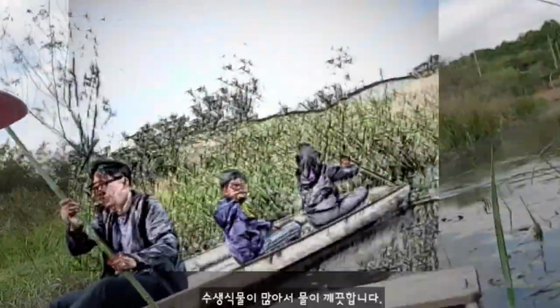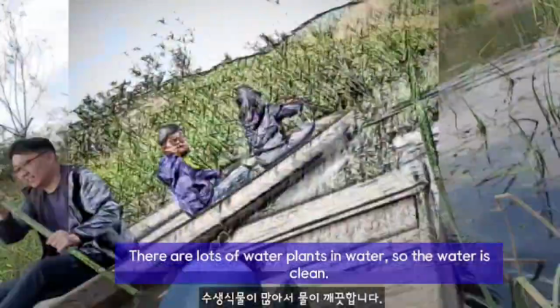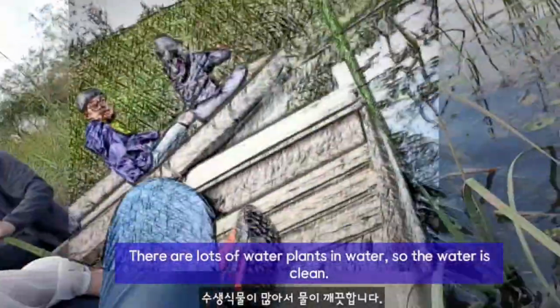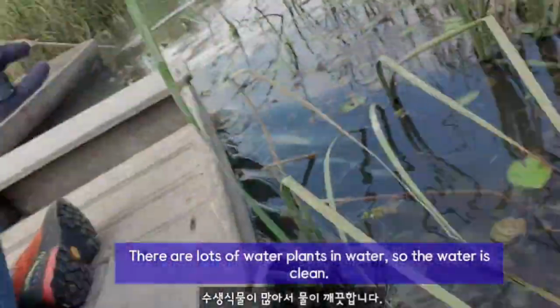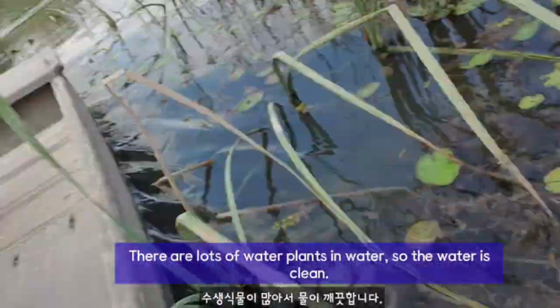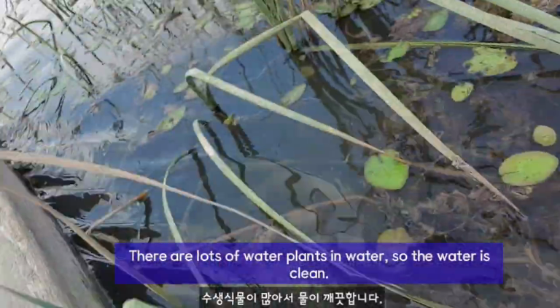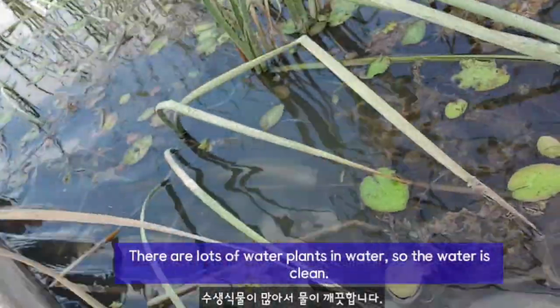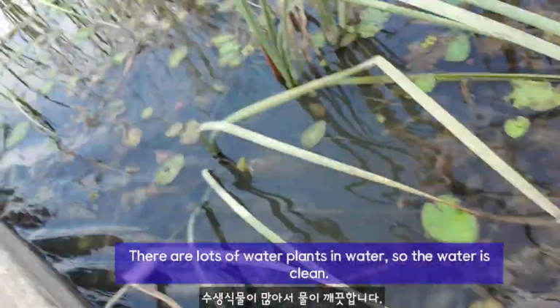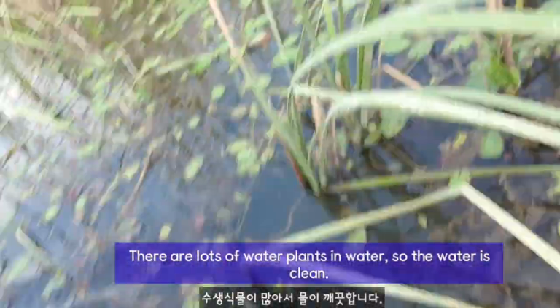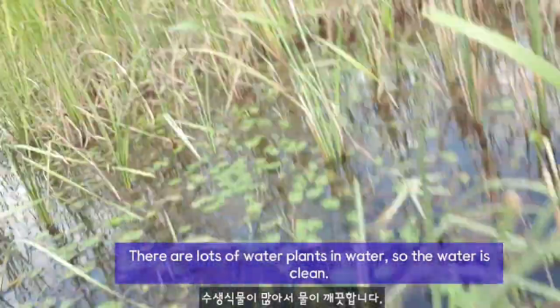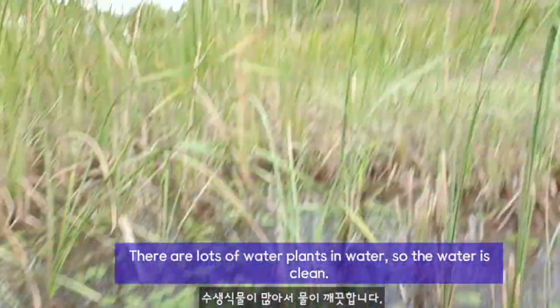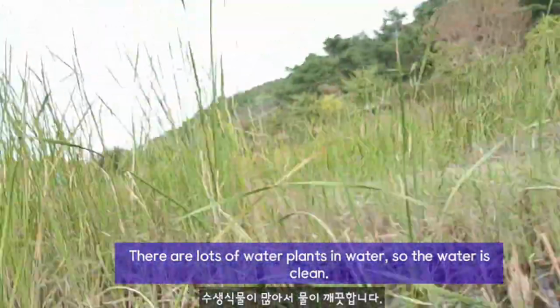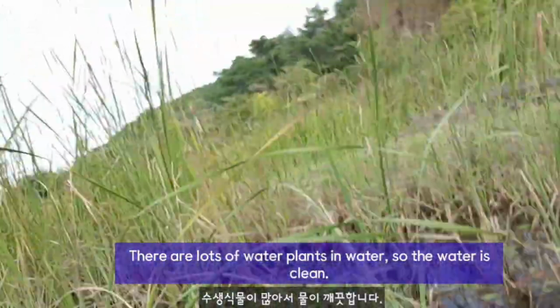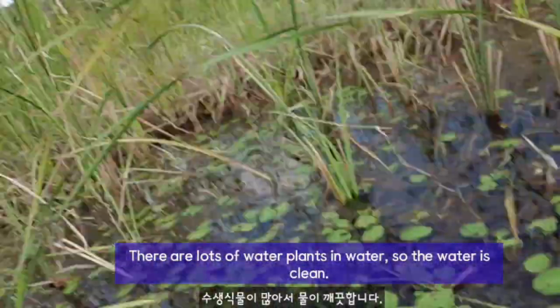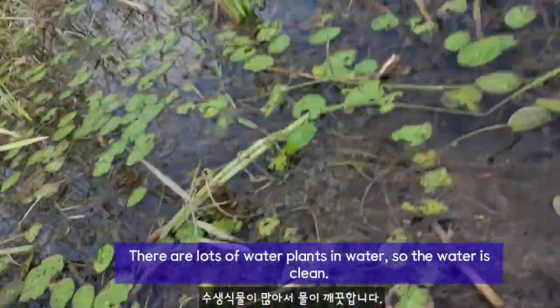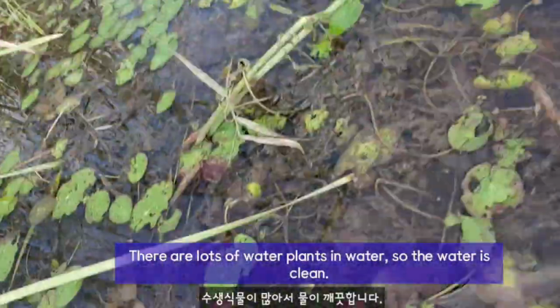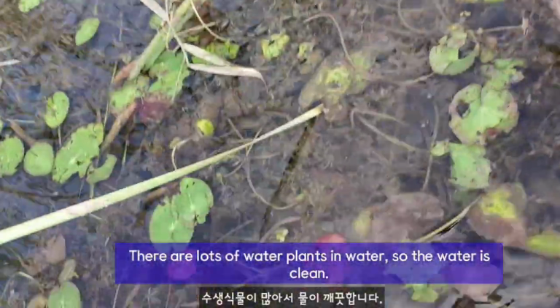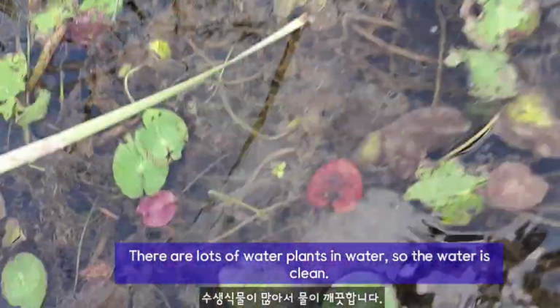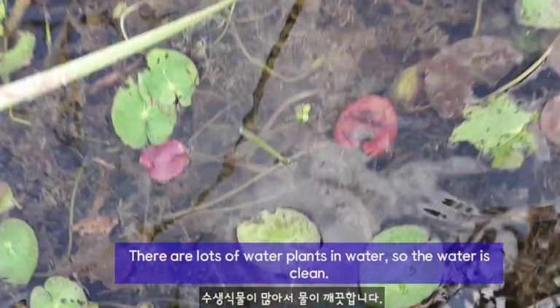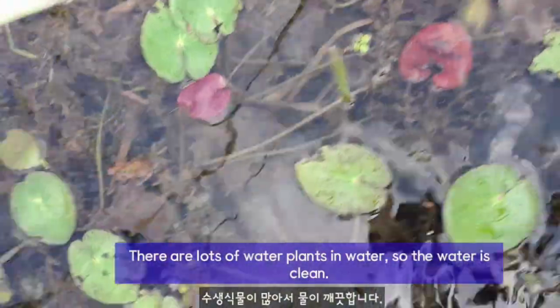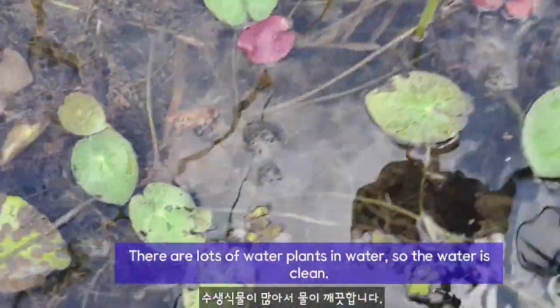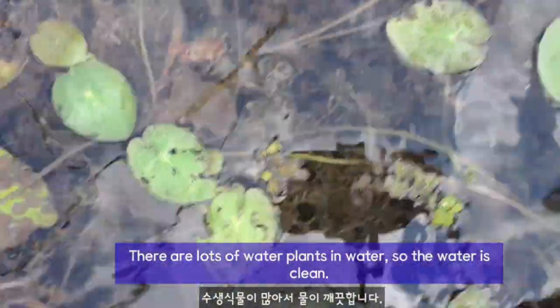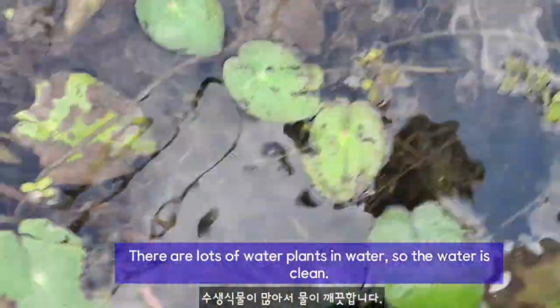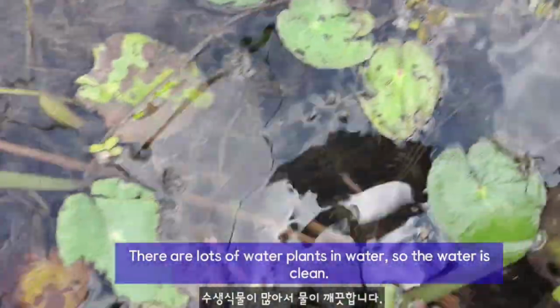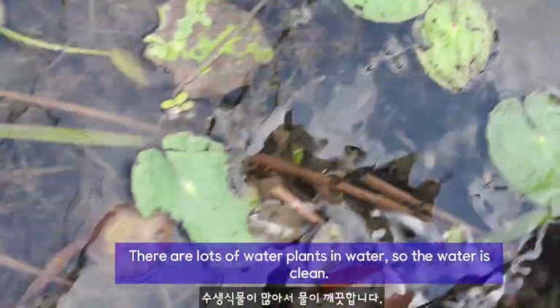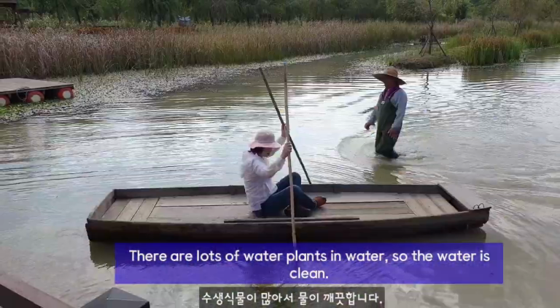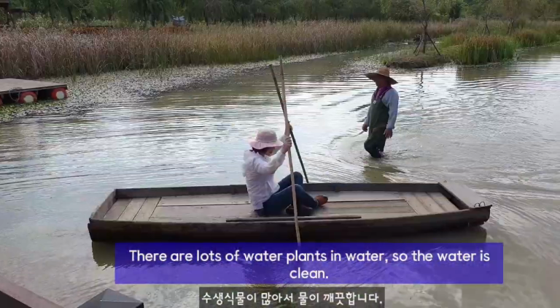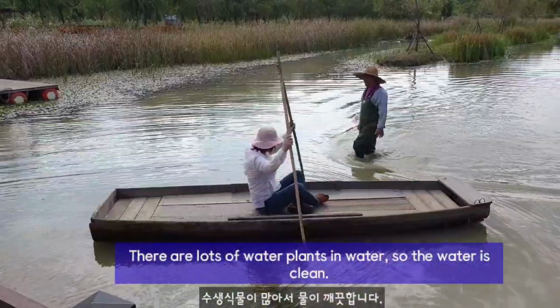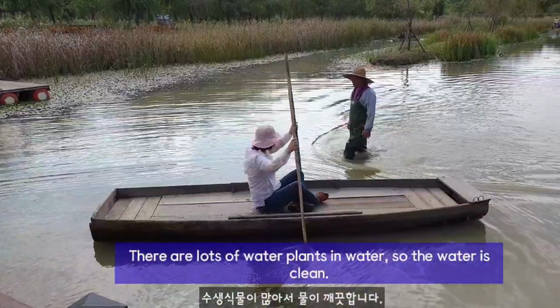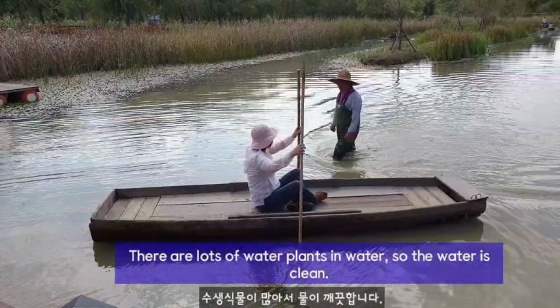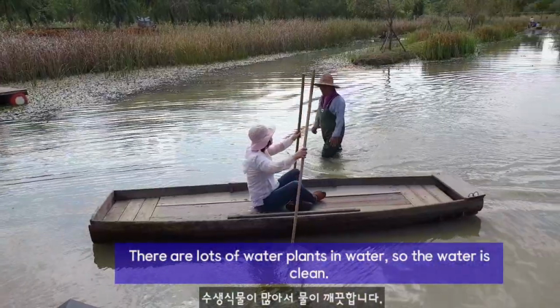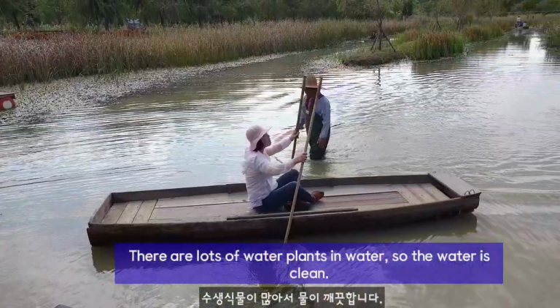There are lots of water plants in the water, so the water is clean.